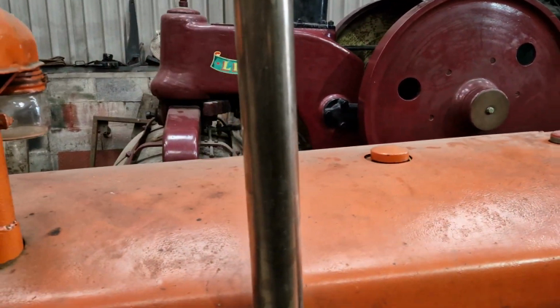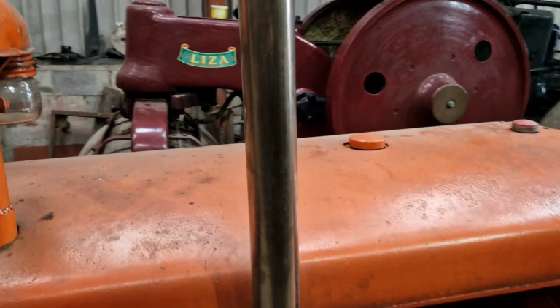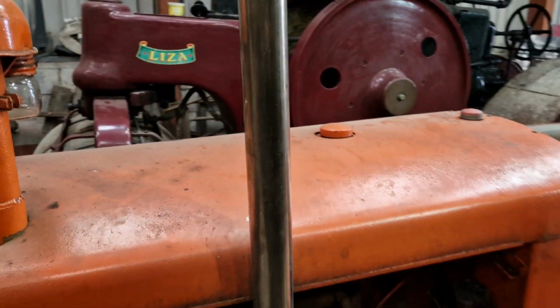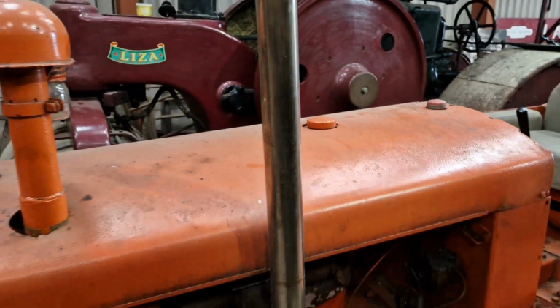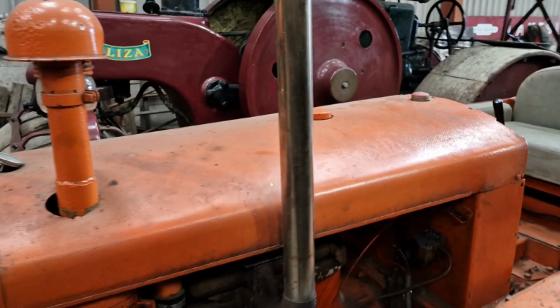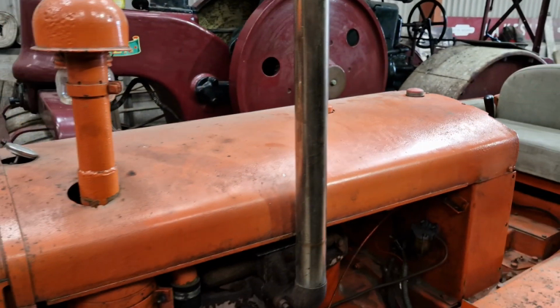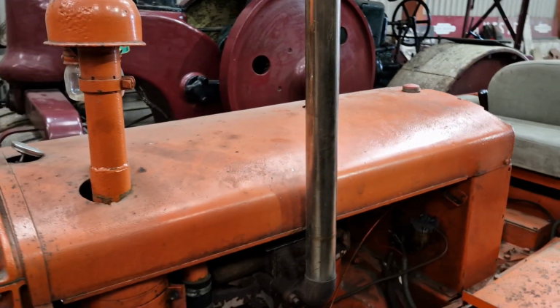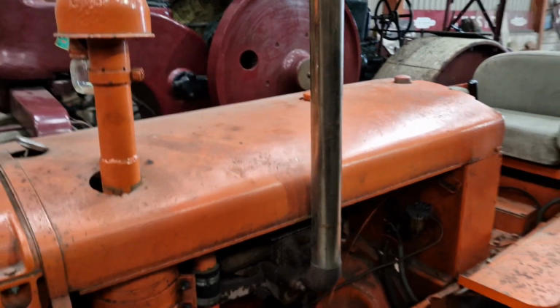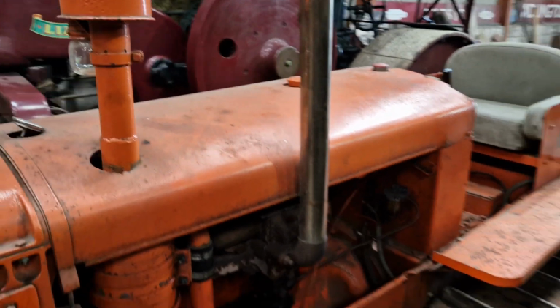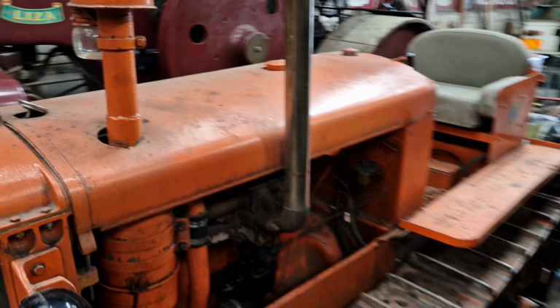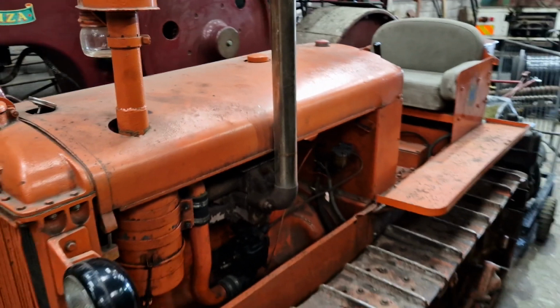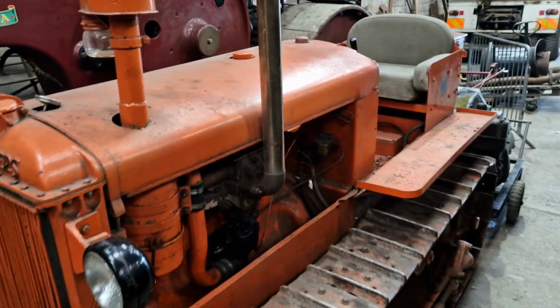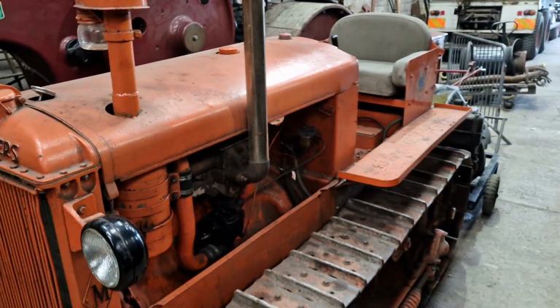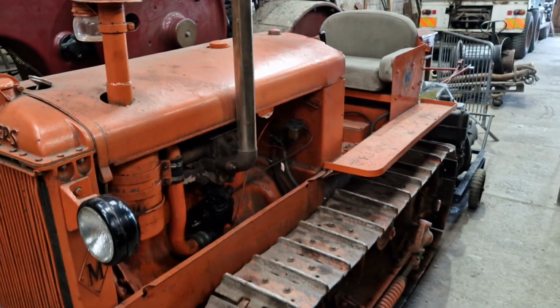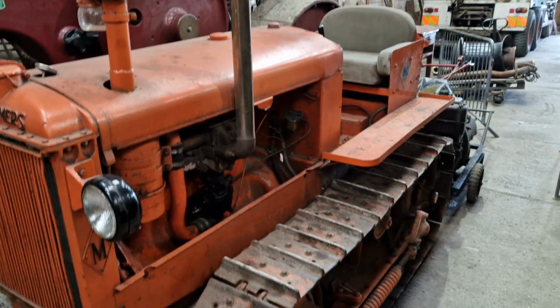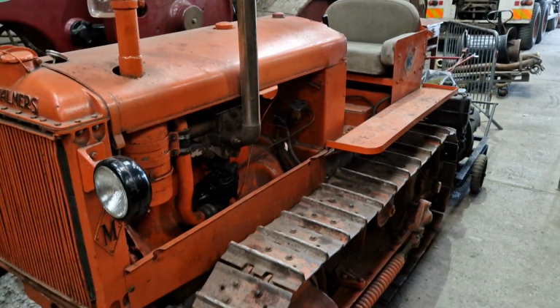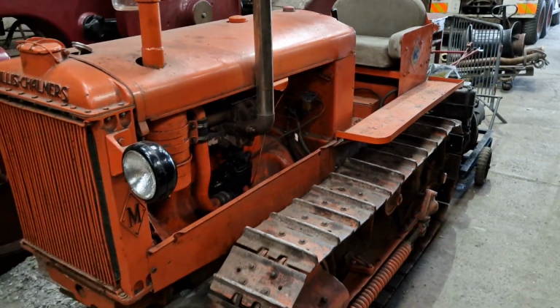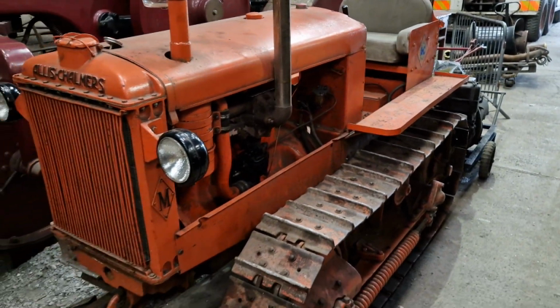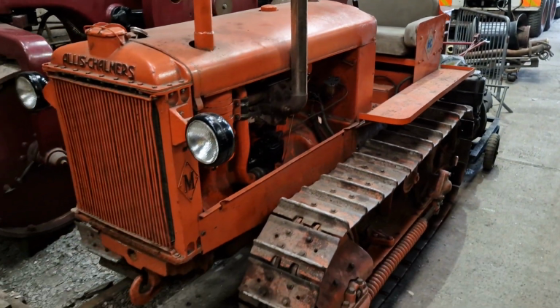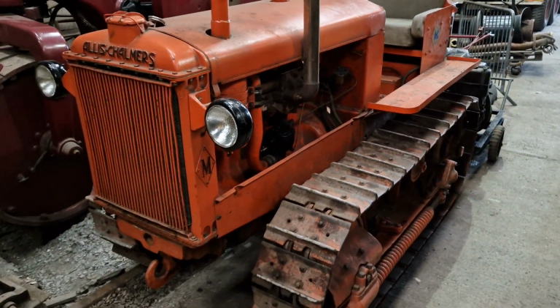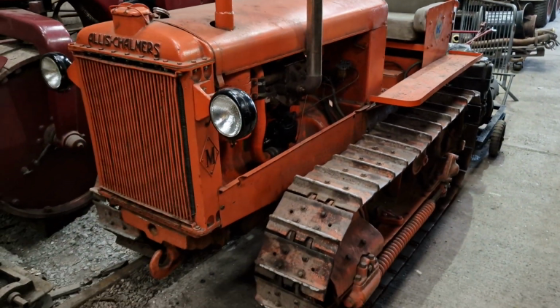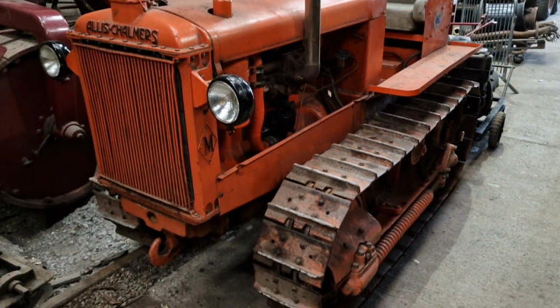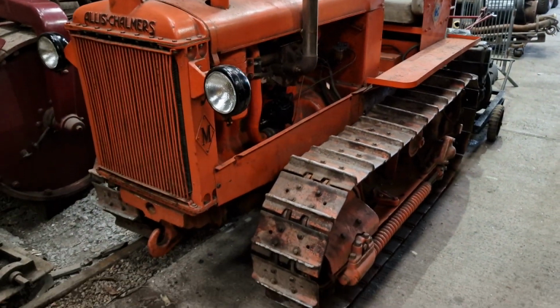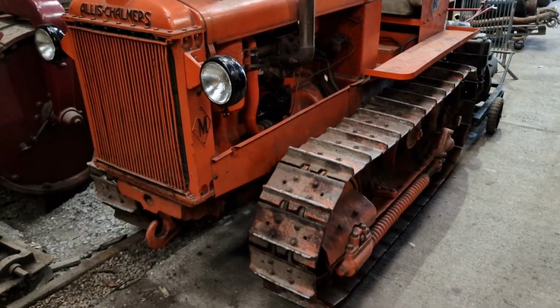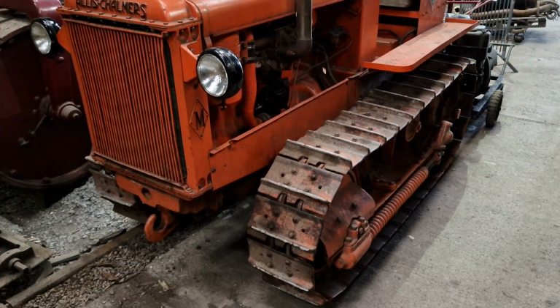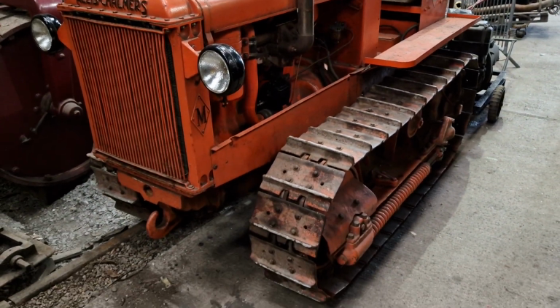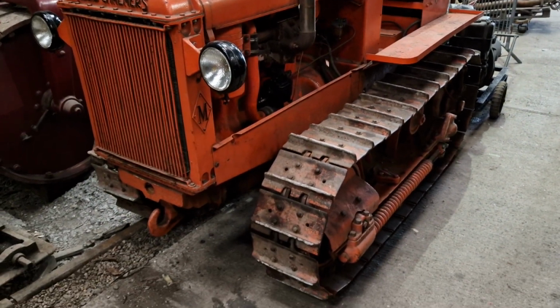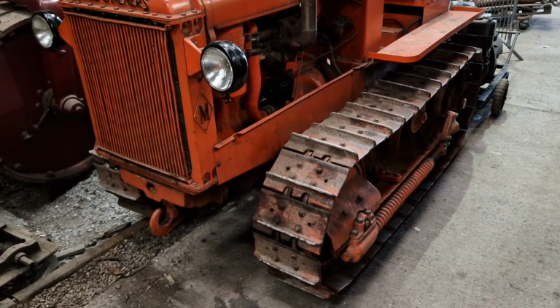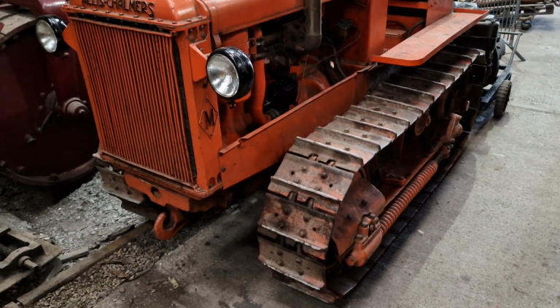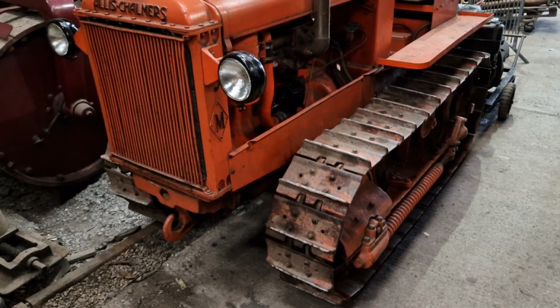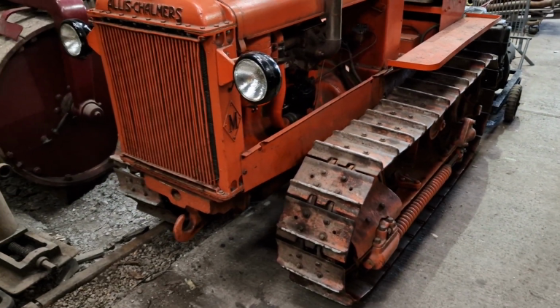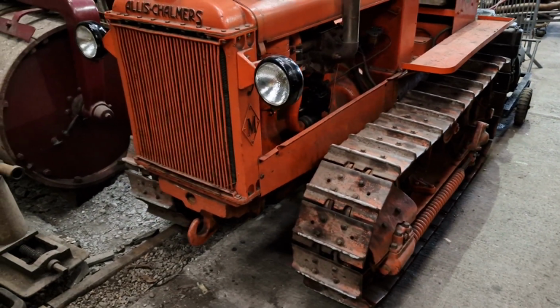And then we've got an Allis Chalmers crawler - absolutely gorgeous that is. Look at that. I quite fancy that for my collection, that would be rather nice.